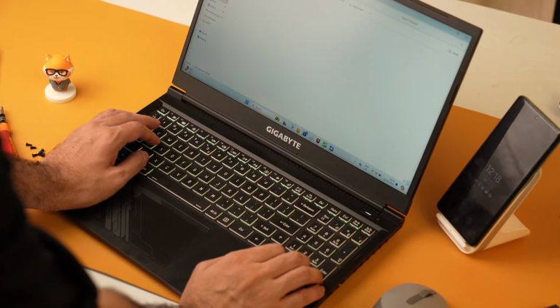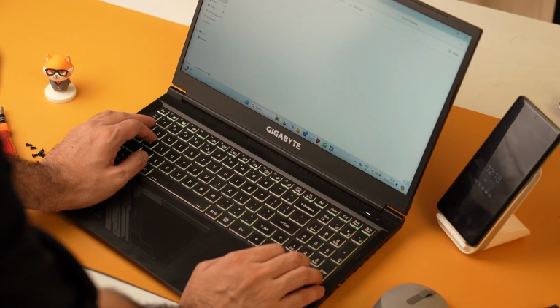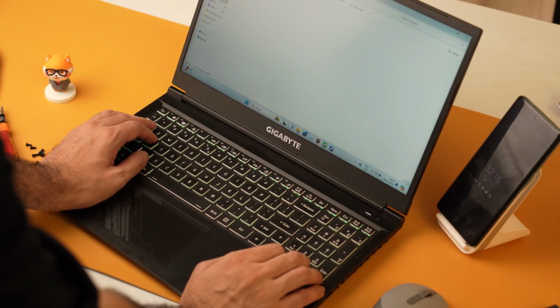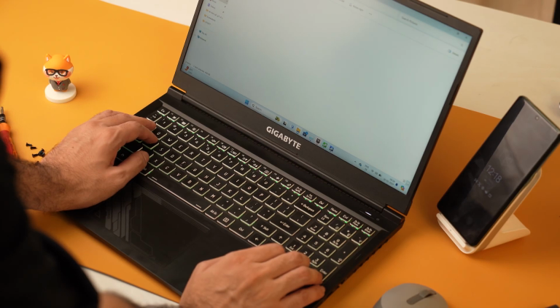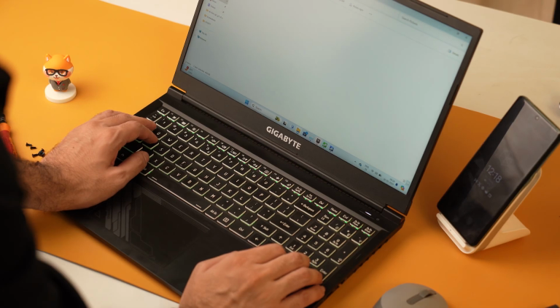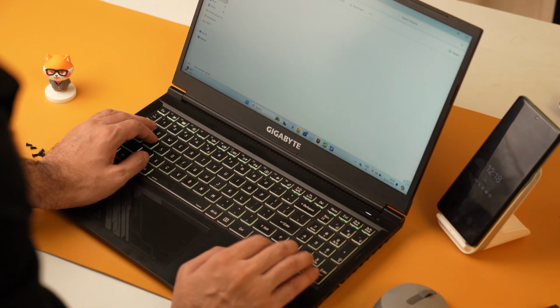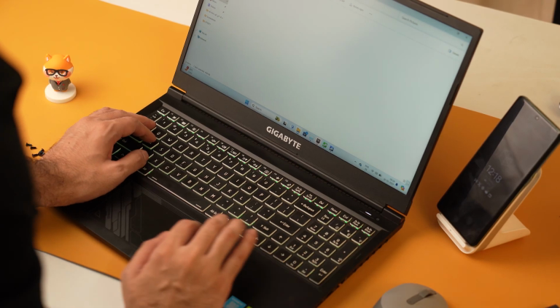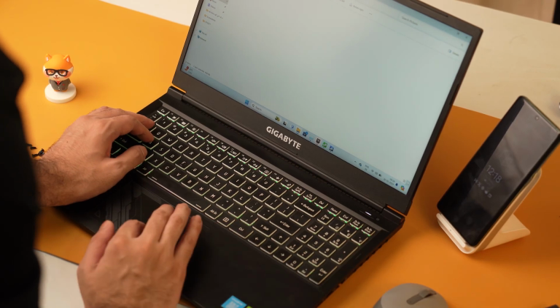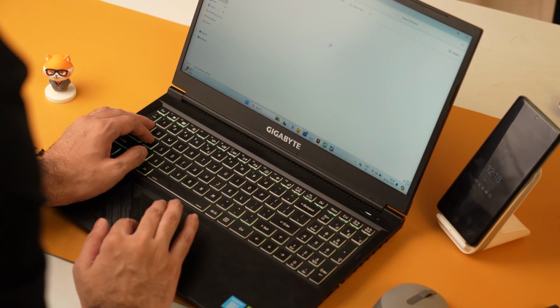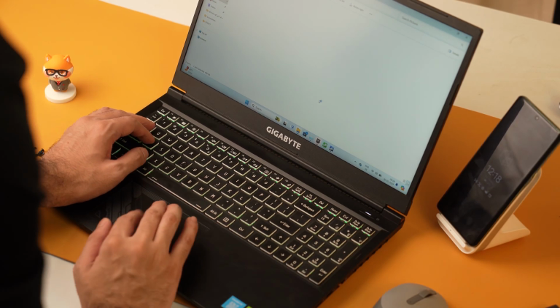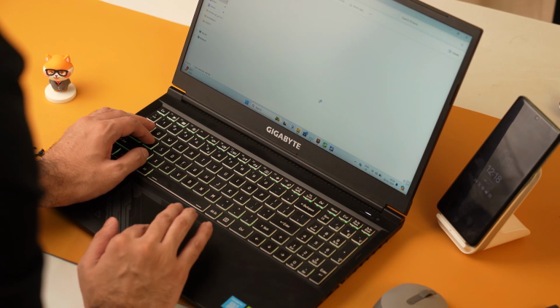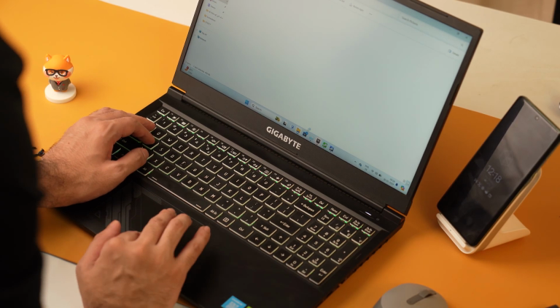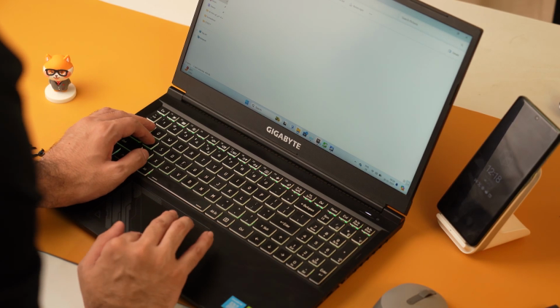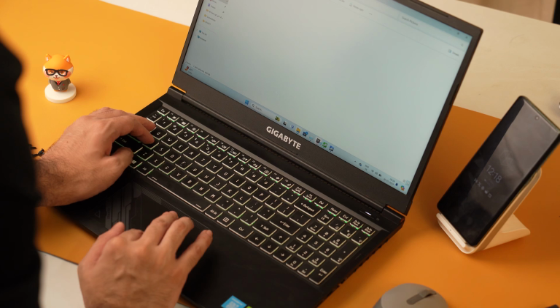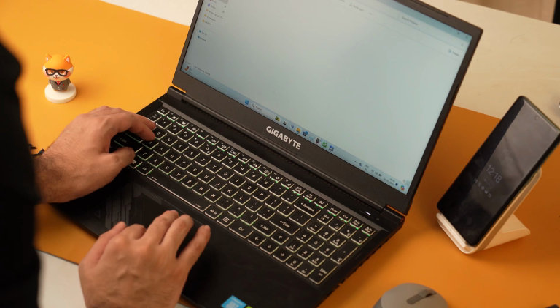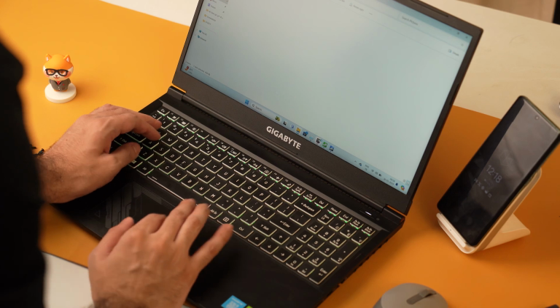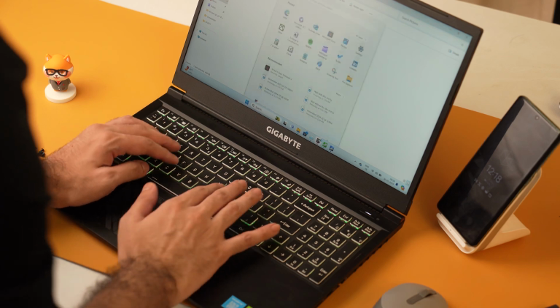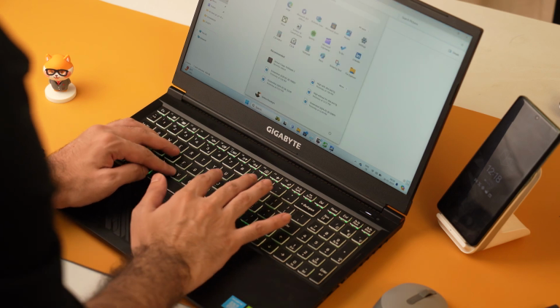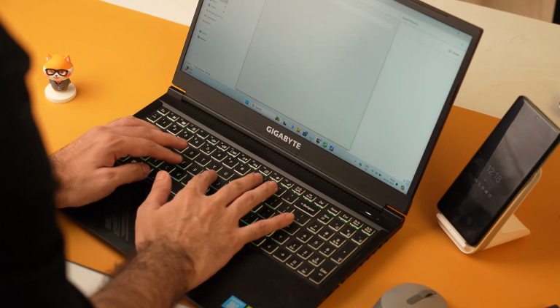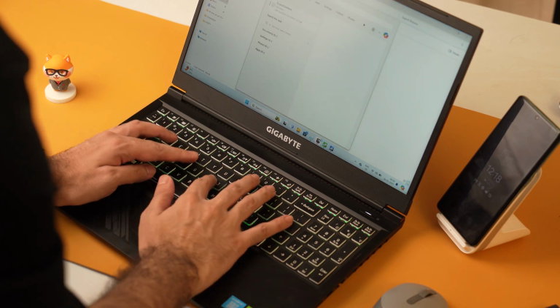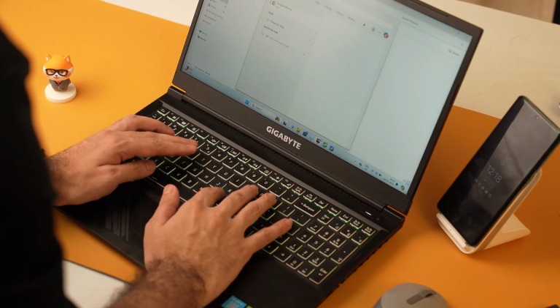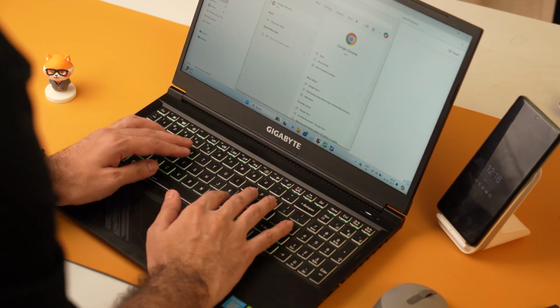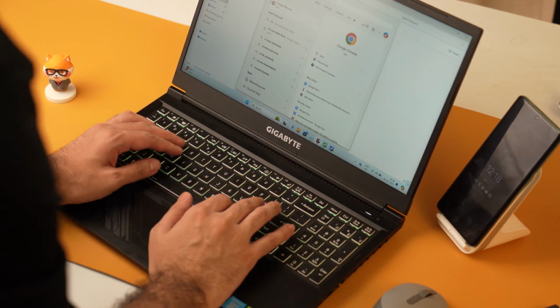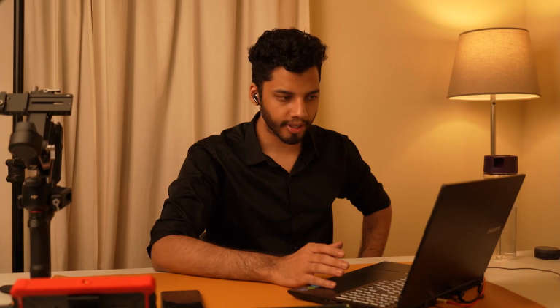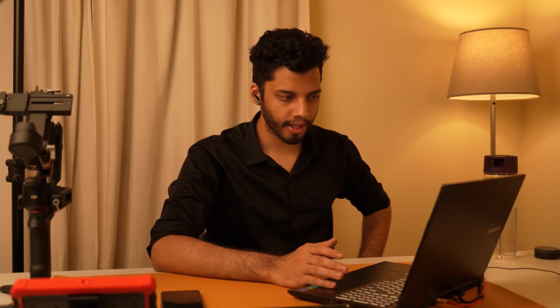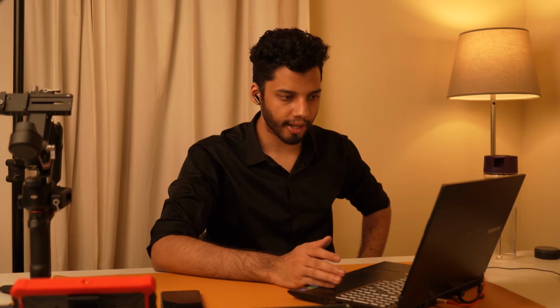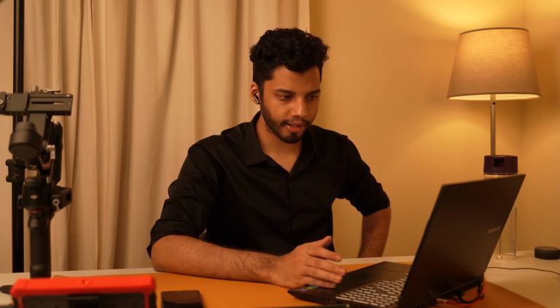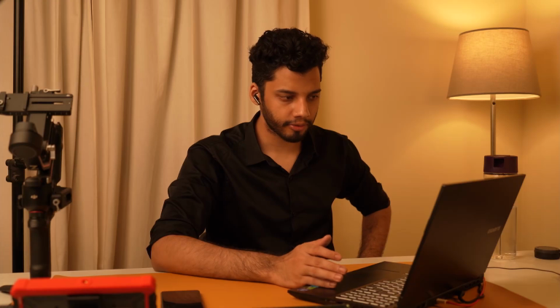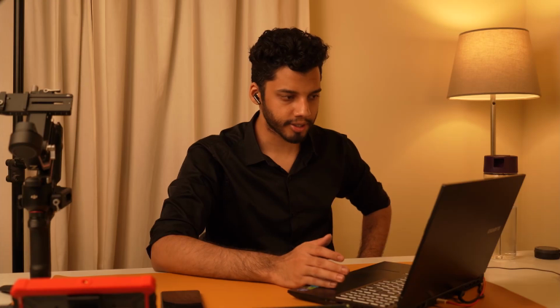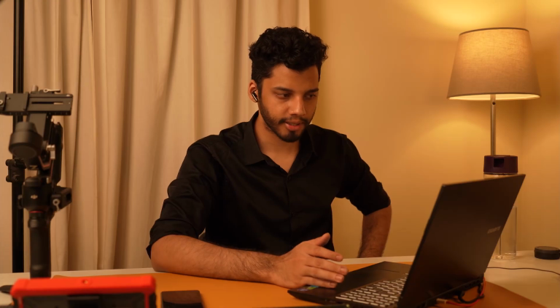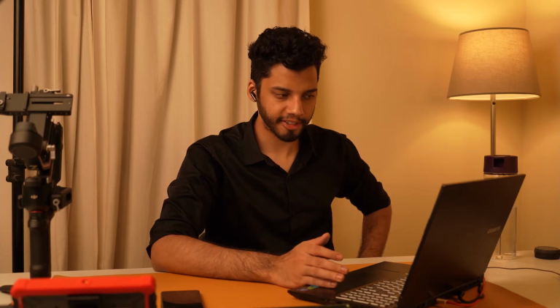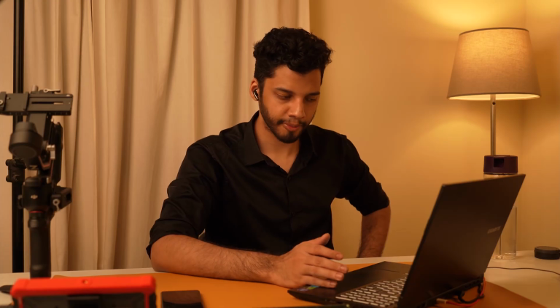The trackpad is nothing much to speak of — it is a standard trackpad that's fairly big and works well.